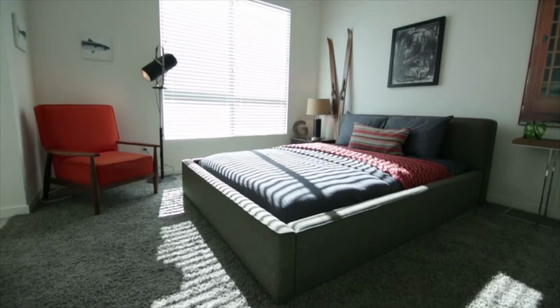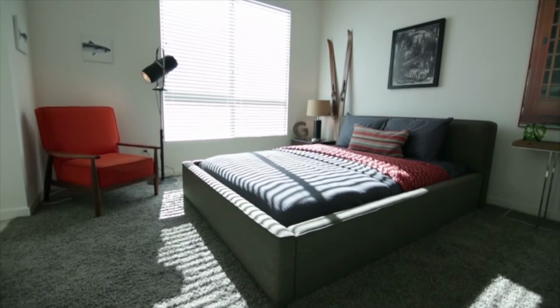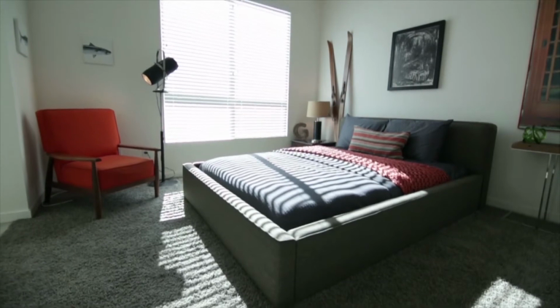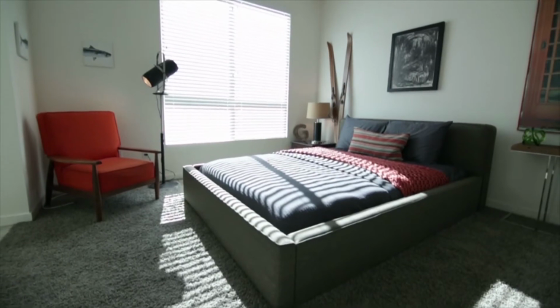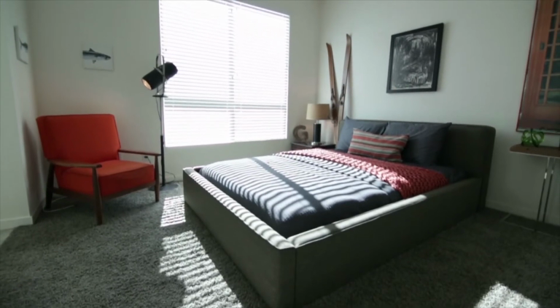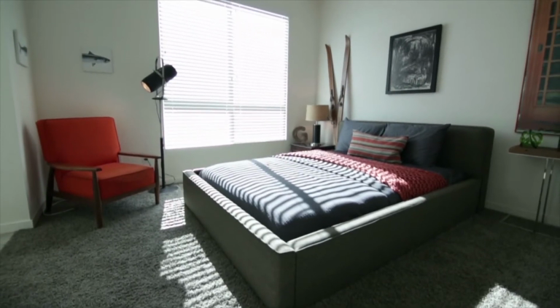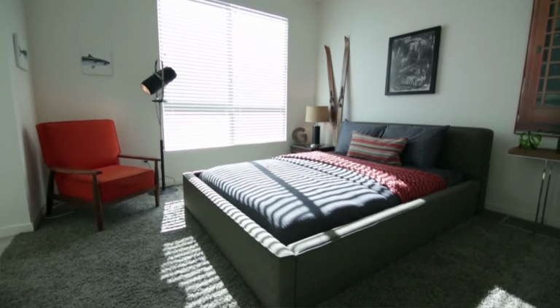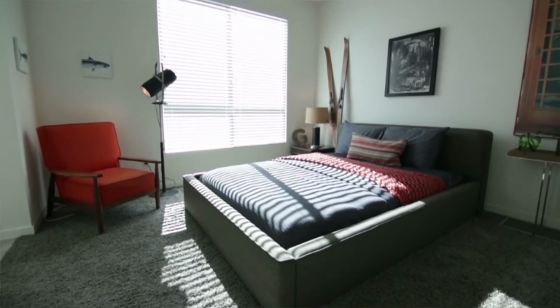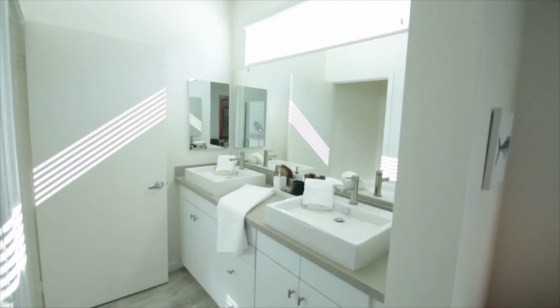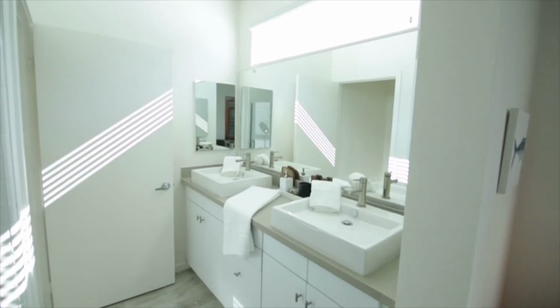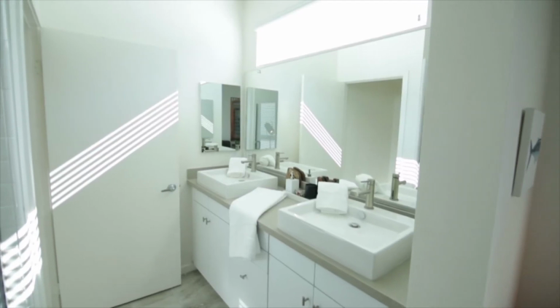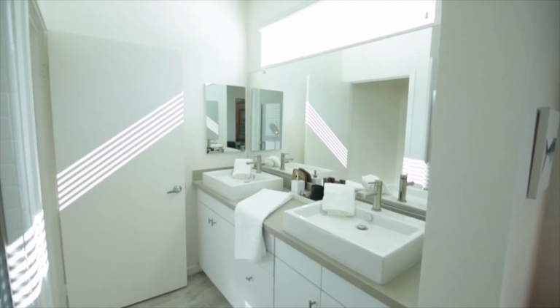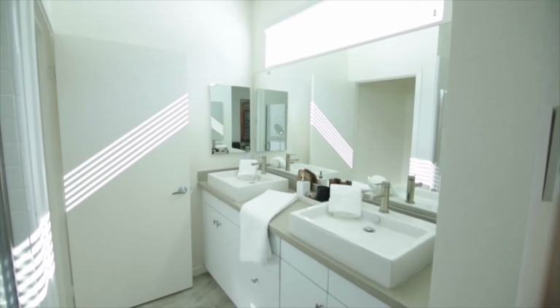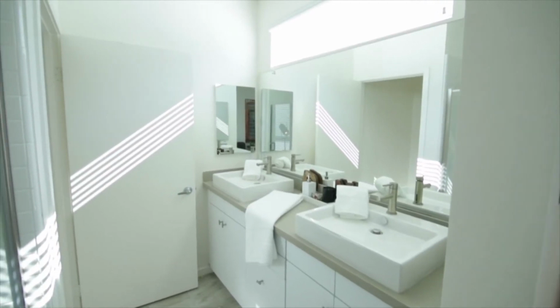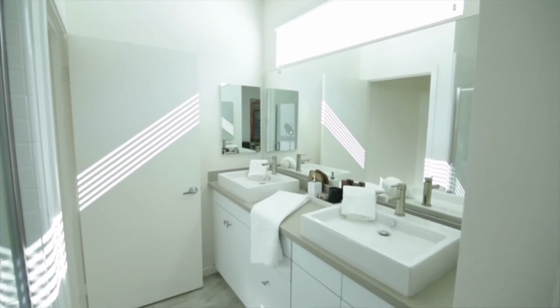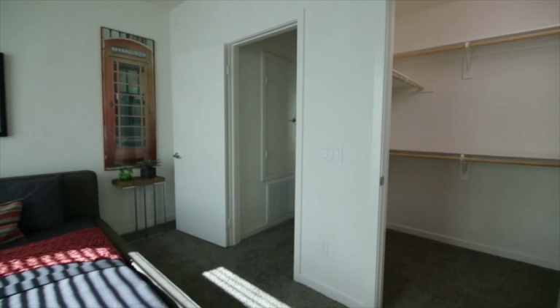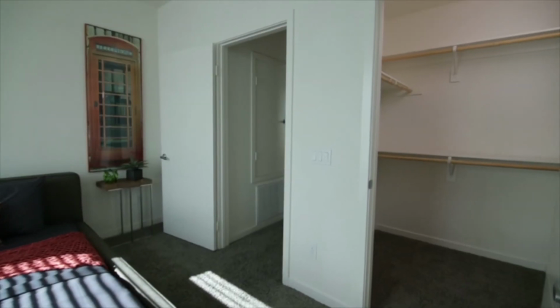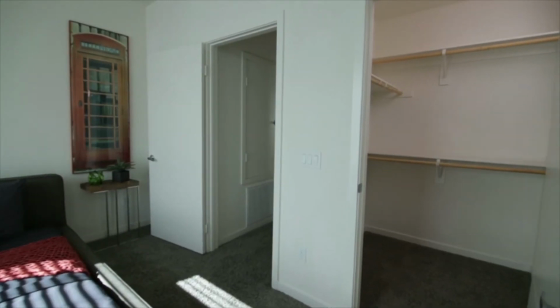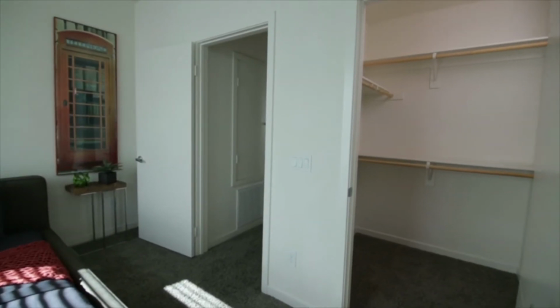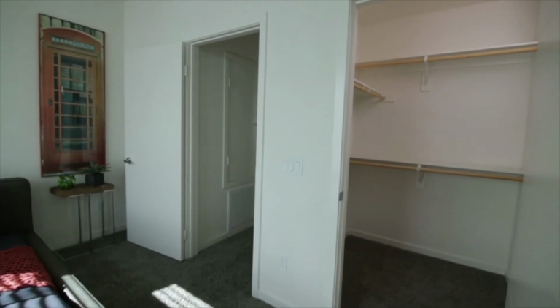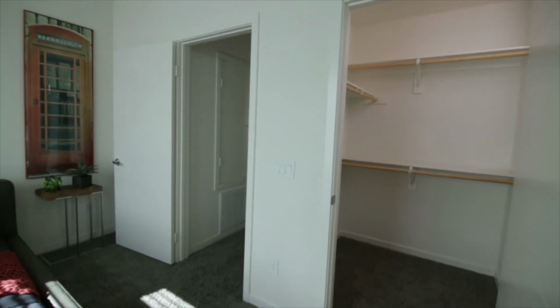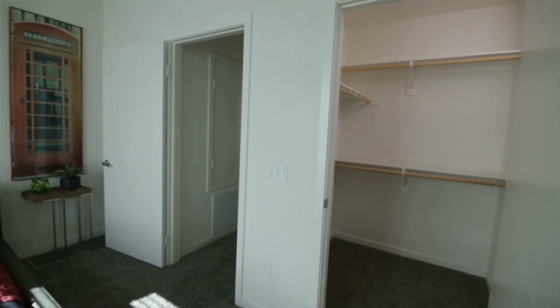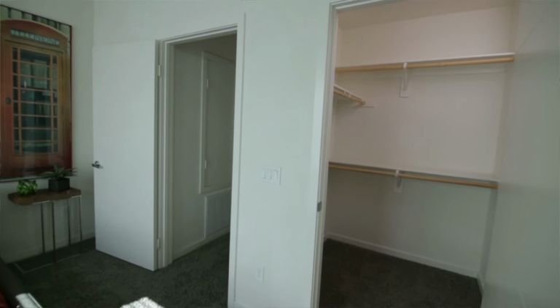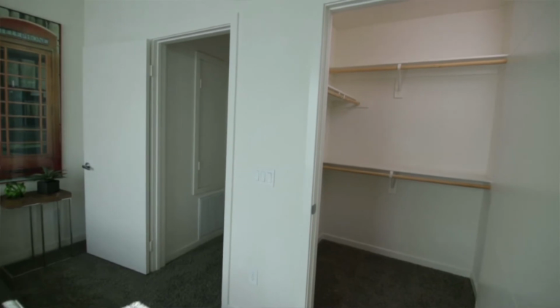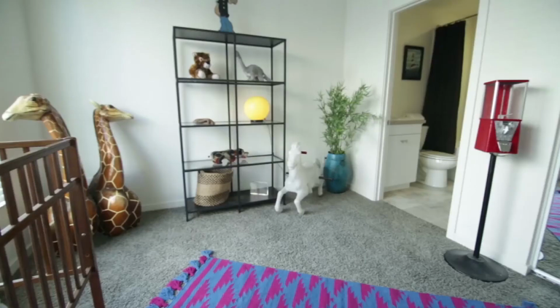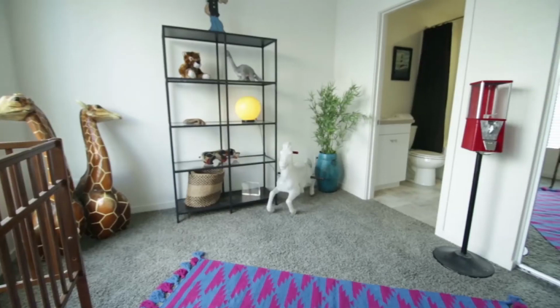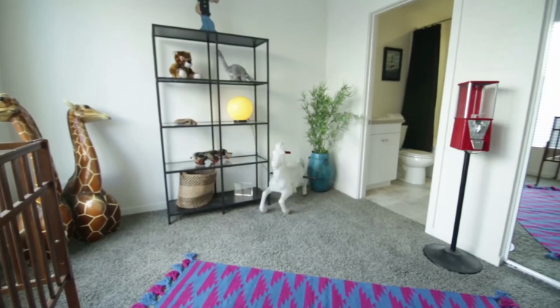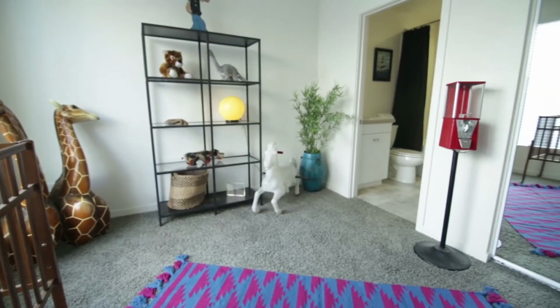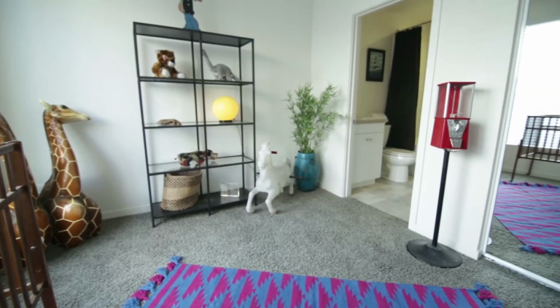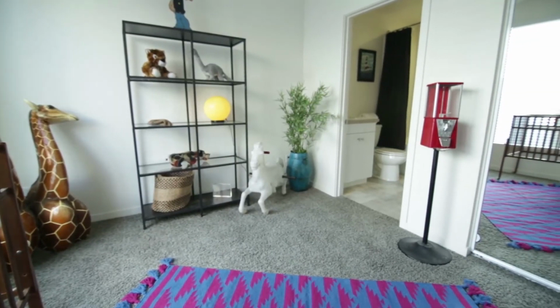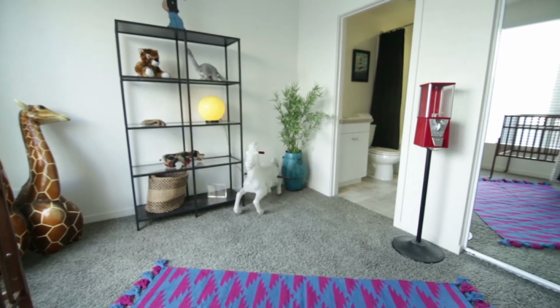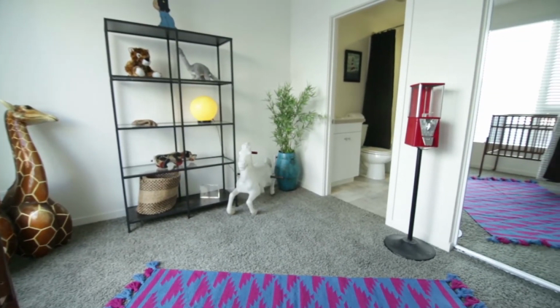The master offers beautiful double sinks and a spacious walk-in closet. The second bedroom offers an en-suite bath.